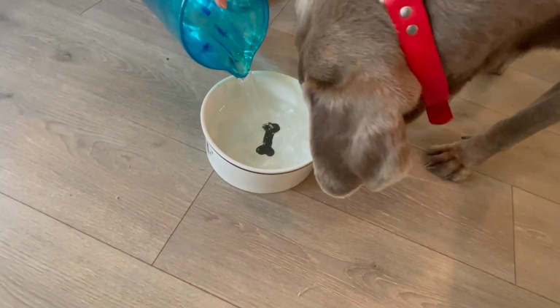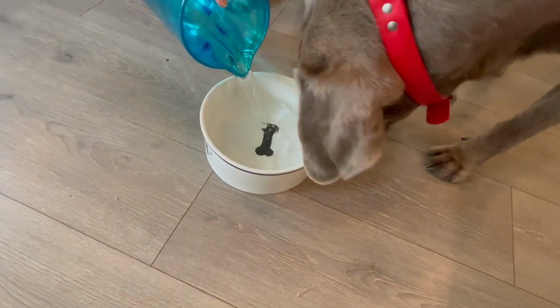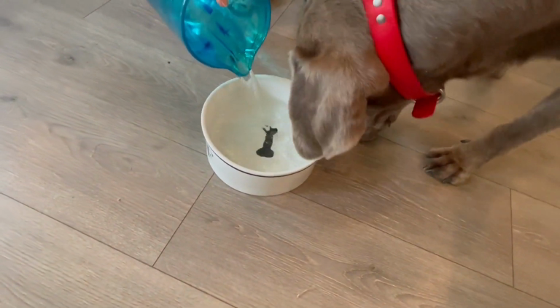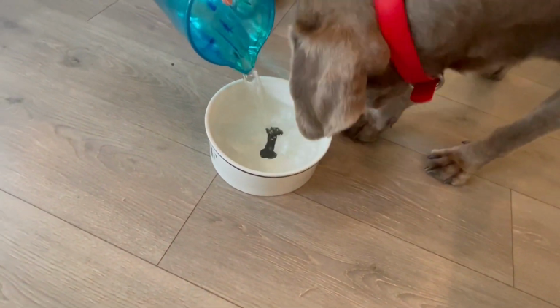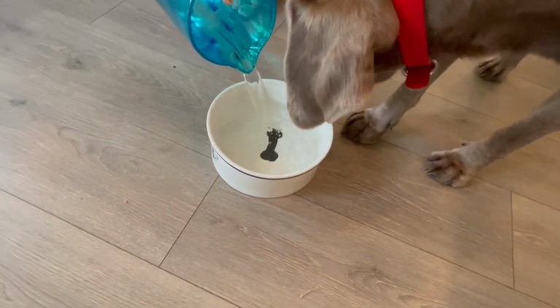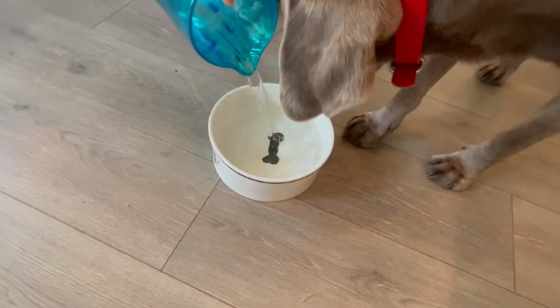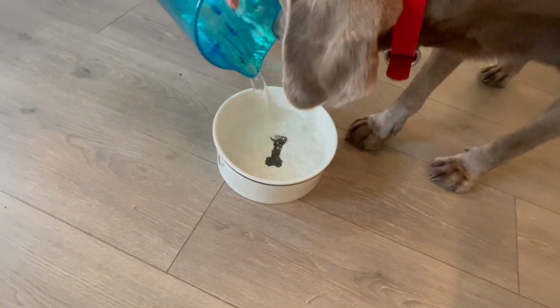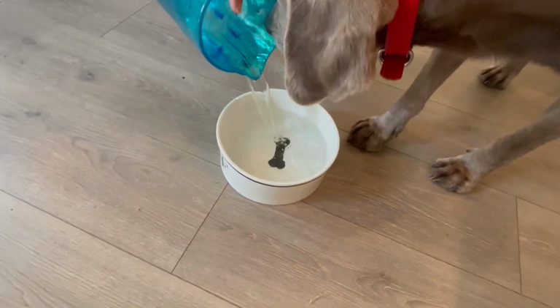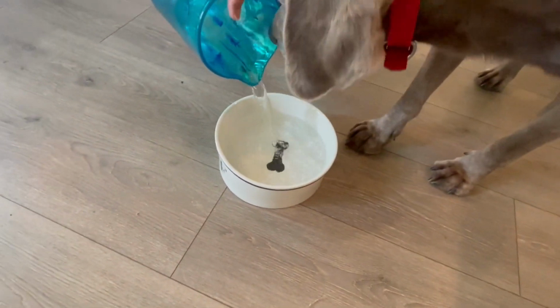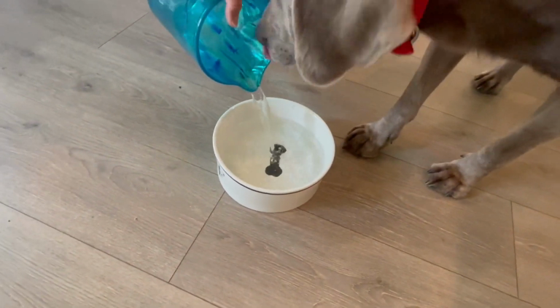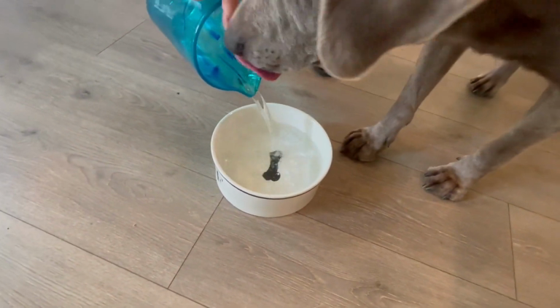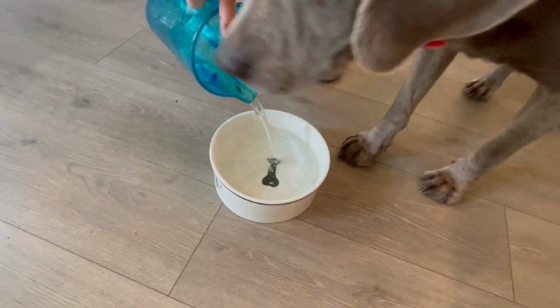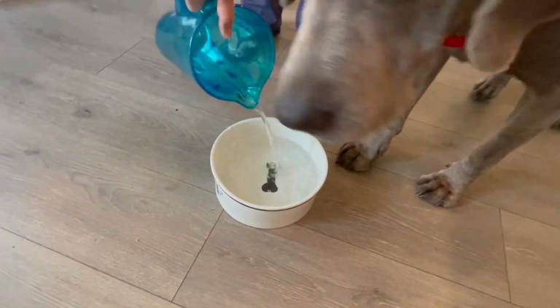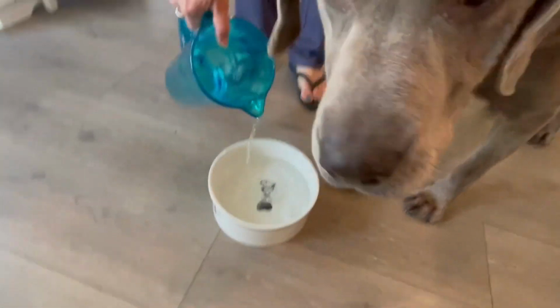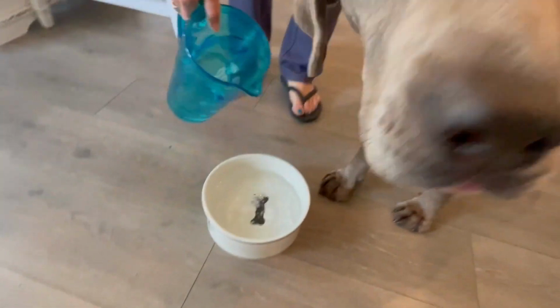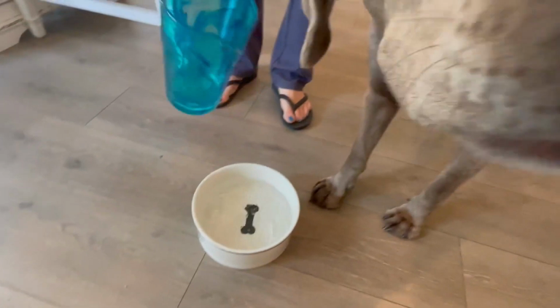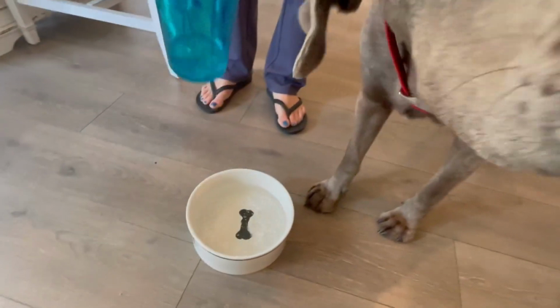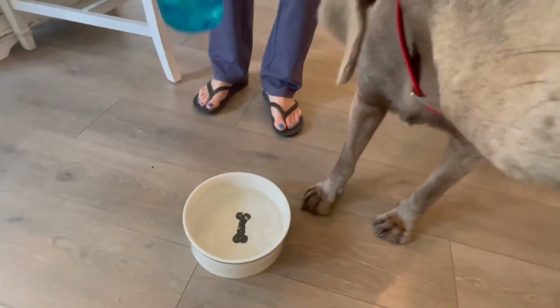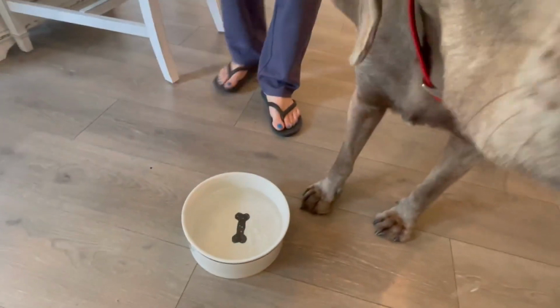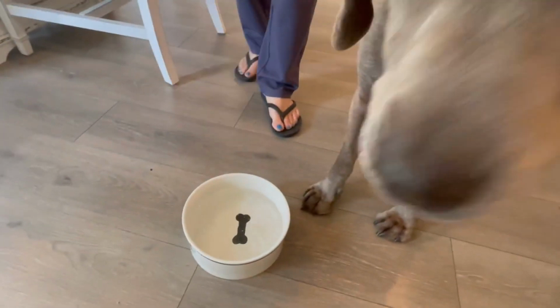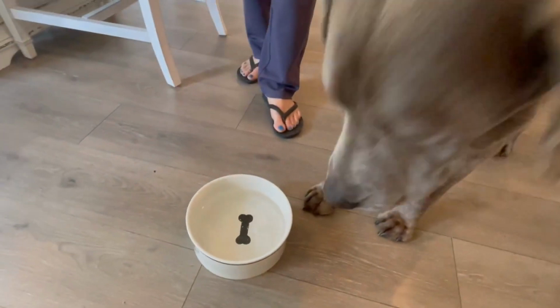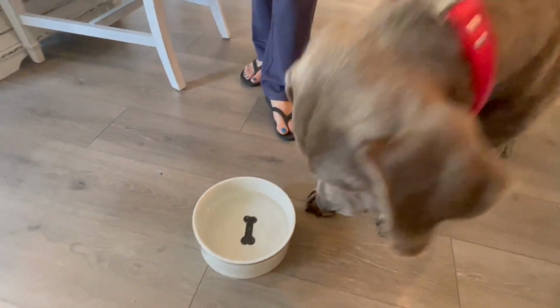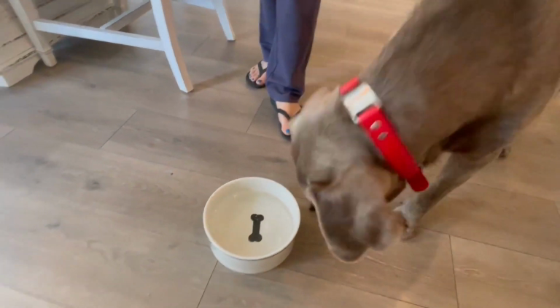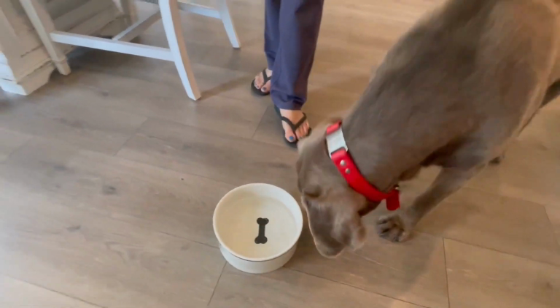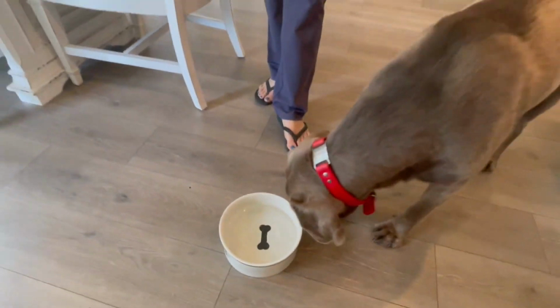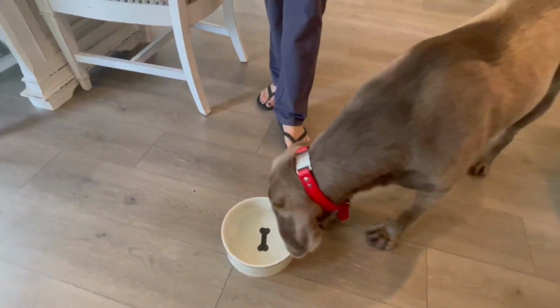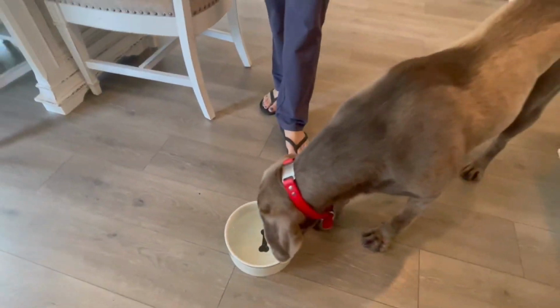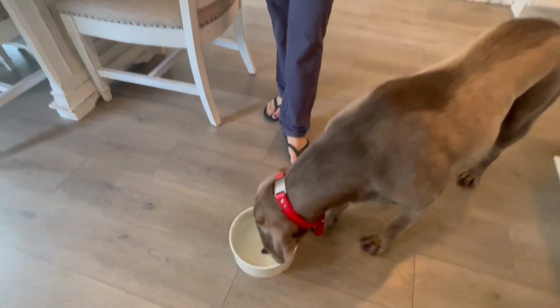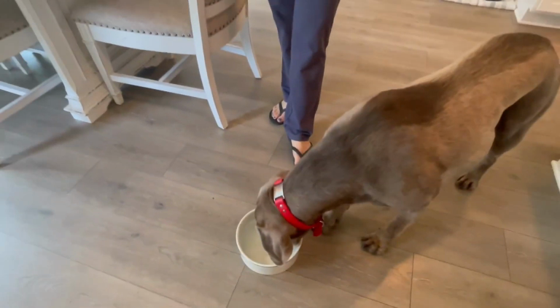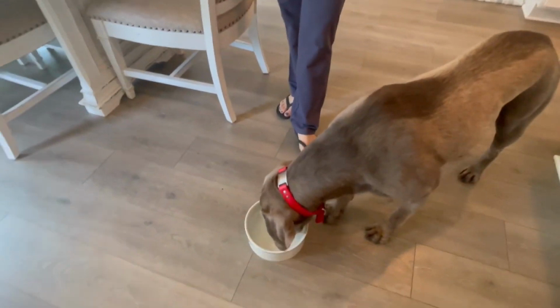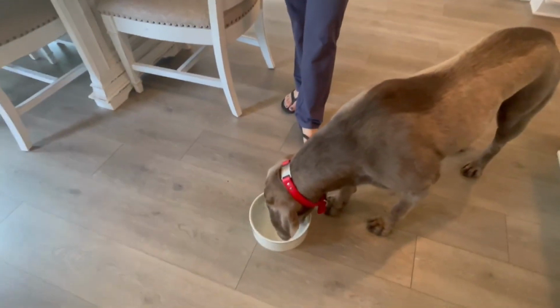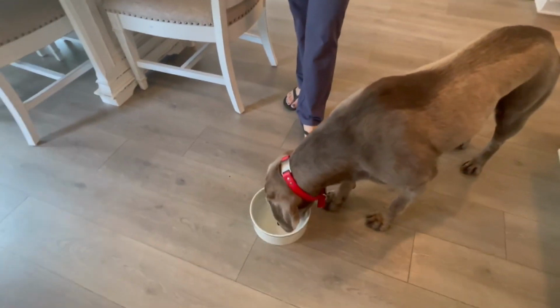So this can be used for food or for water. Like I said, it can go in the dishwasher, no problem at all.